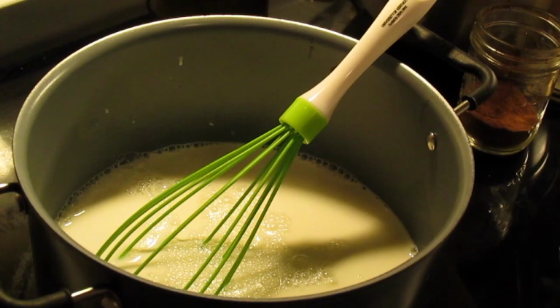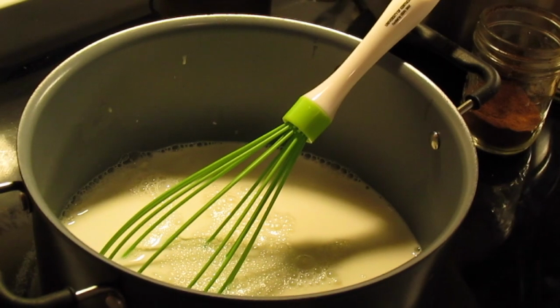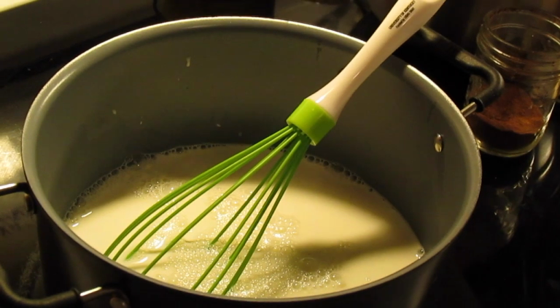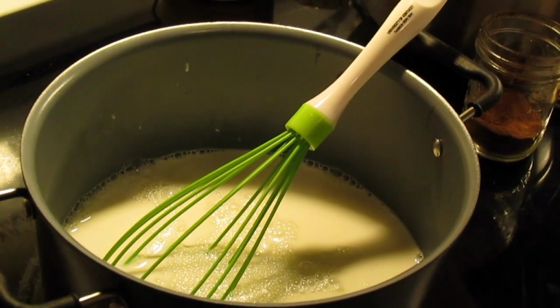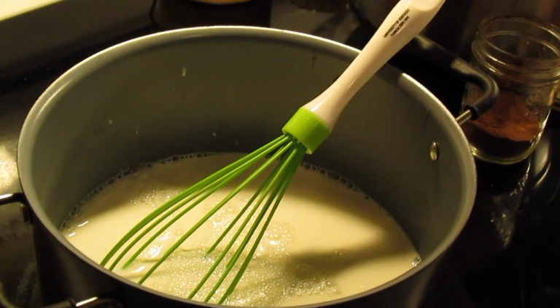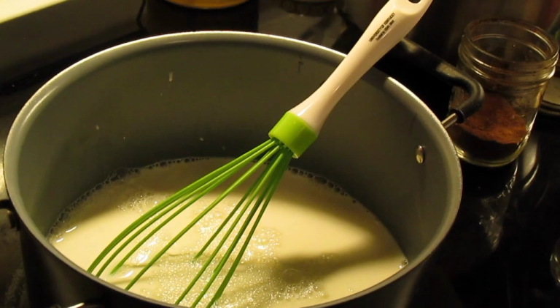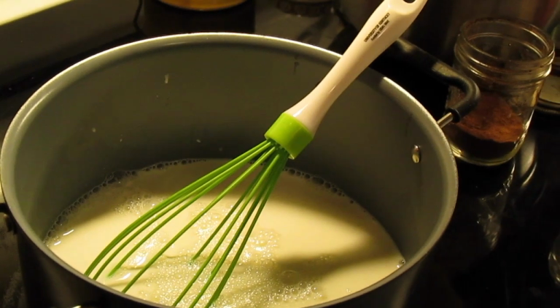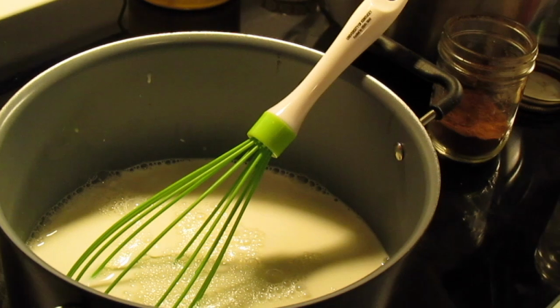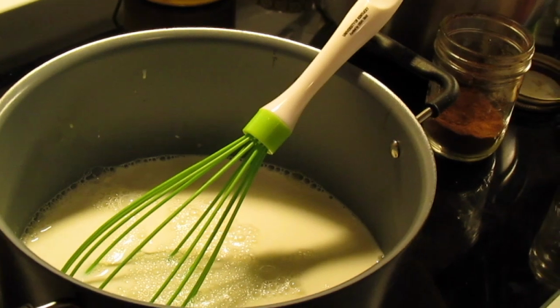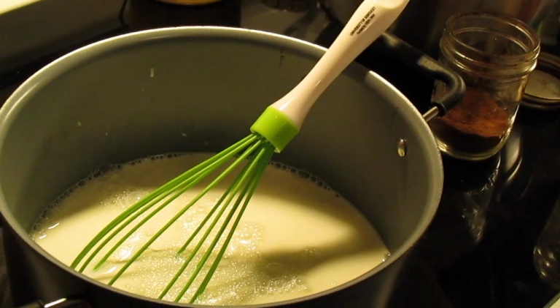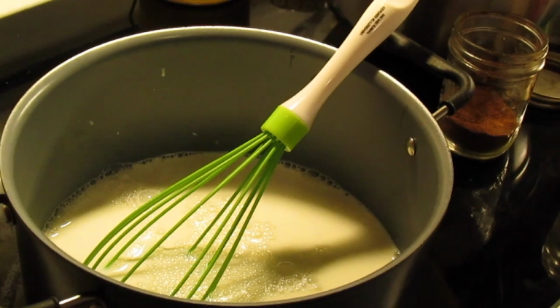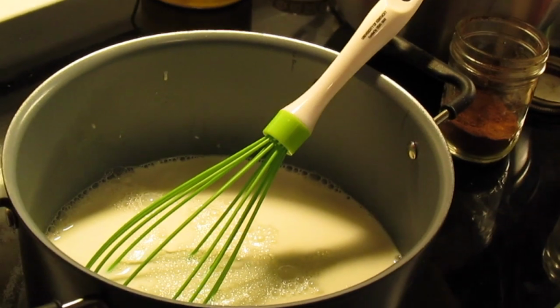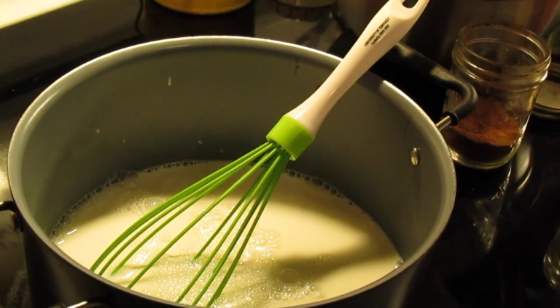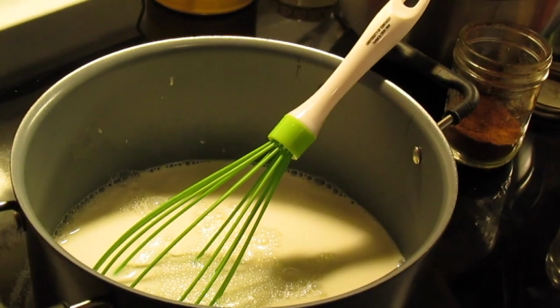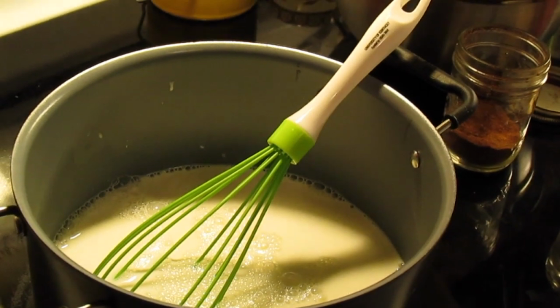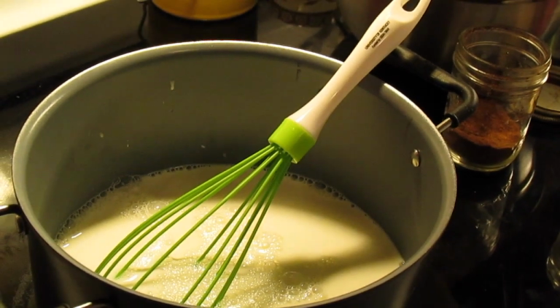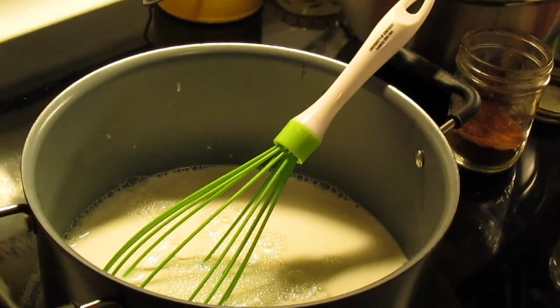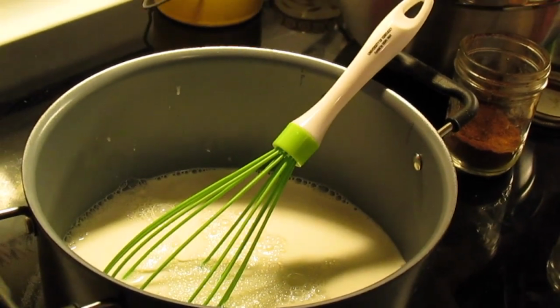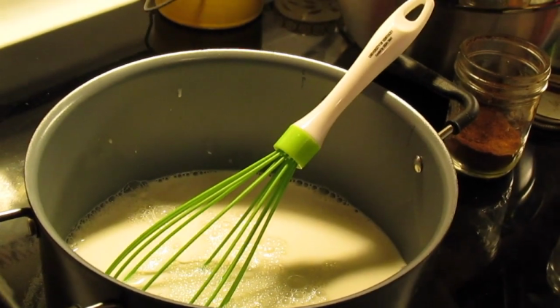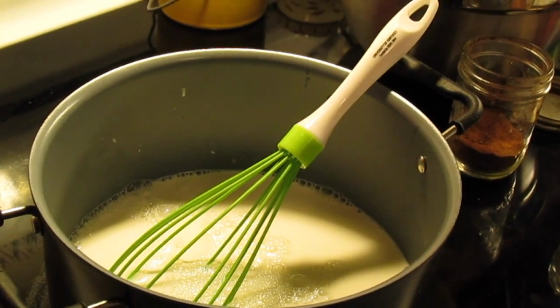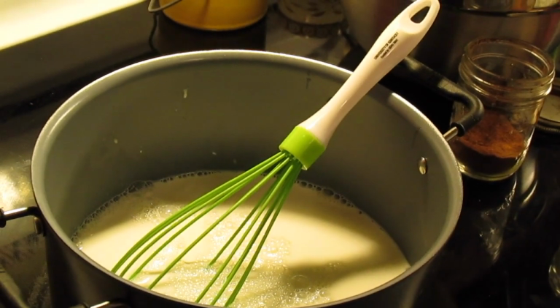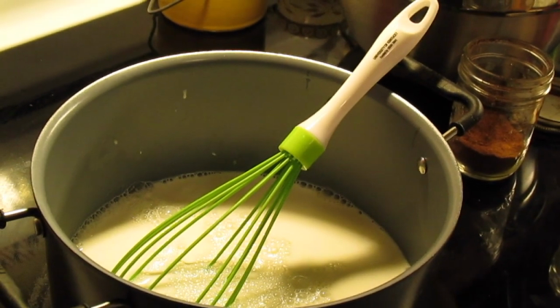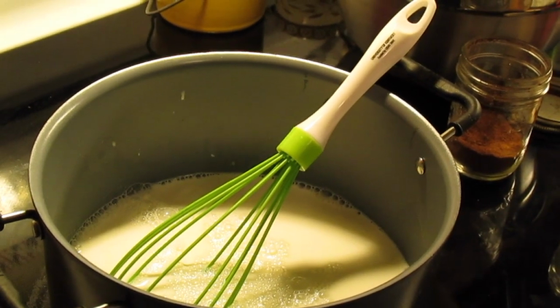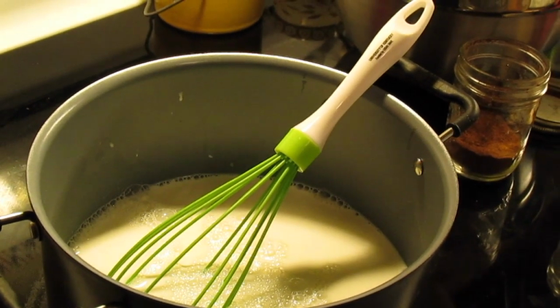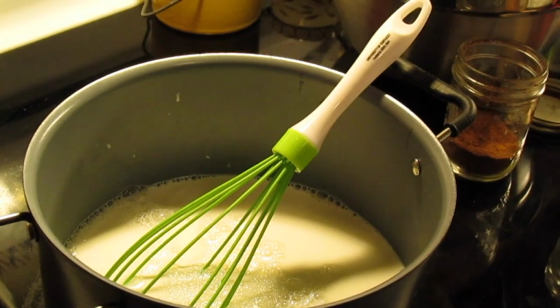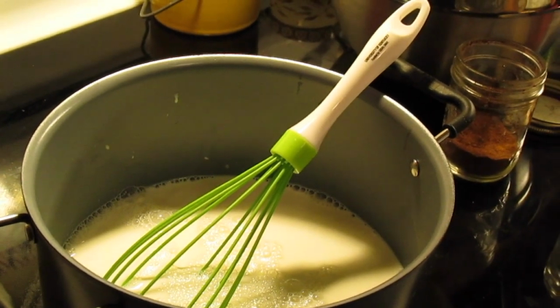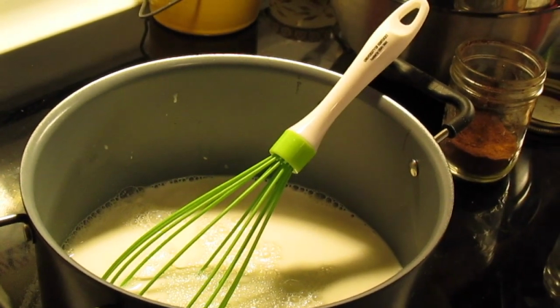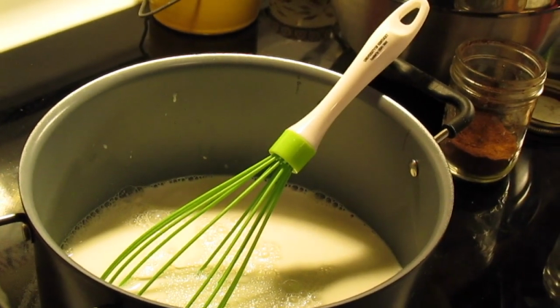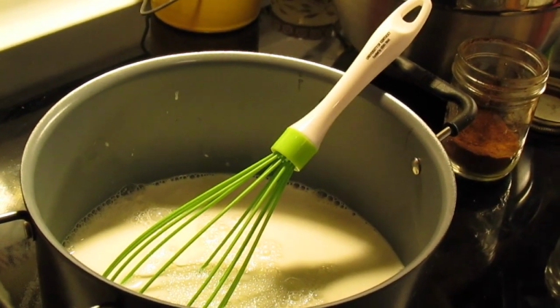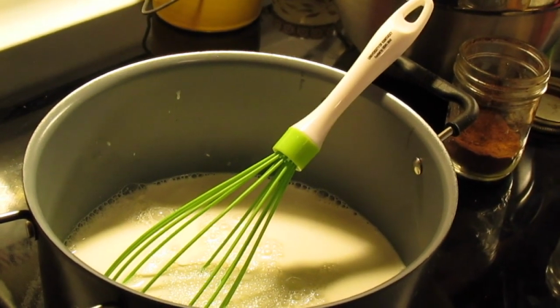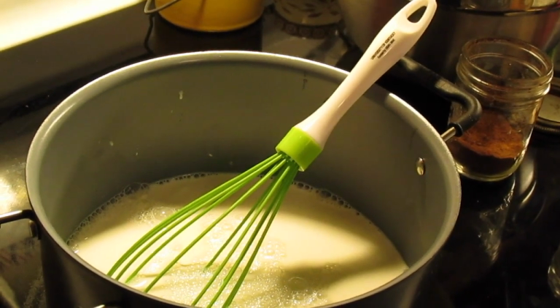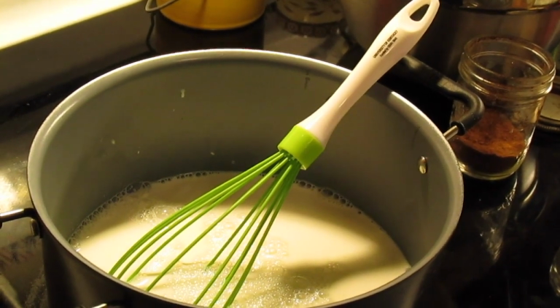Welcome to another episode of Simply Sarah. Today on the show we're going to make homemade eggnog for the holidays.